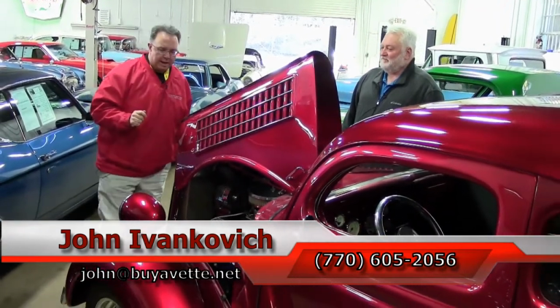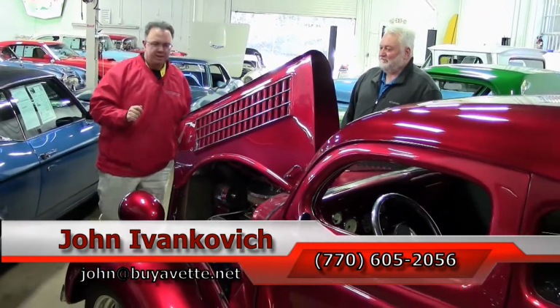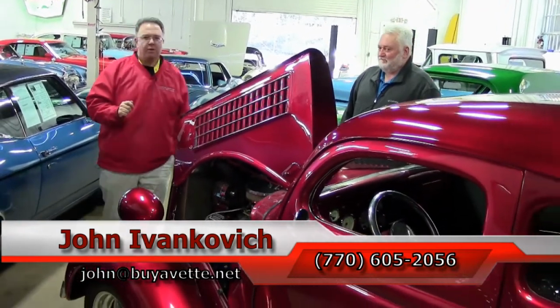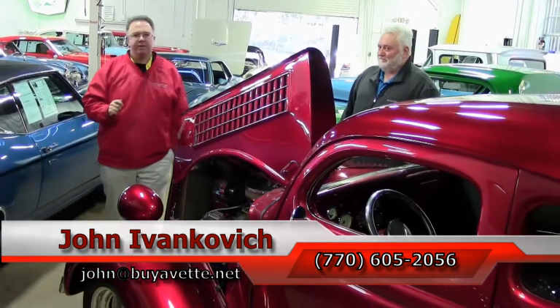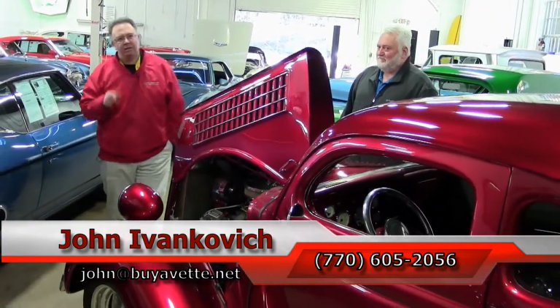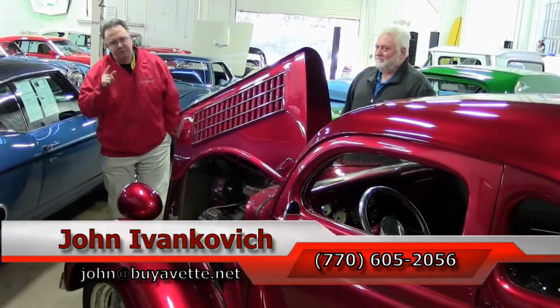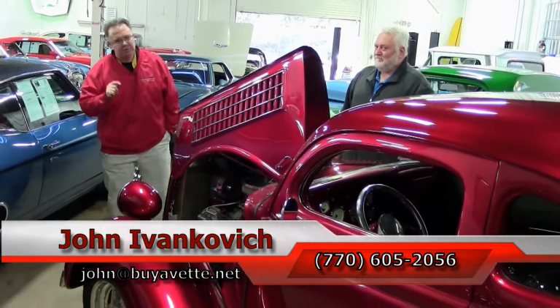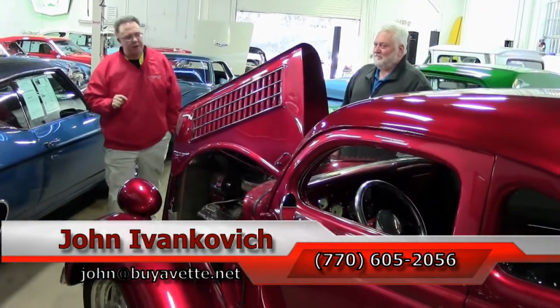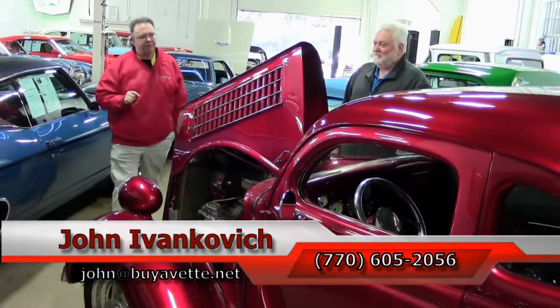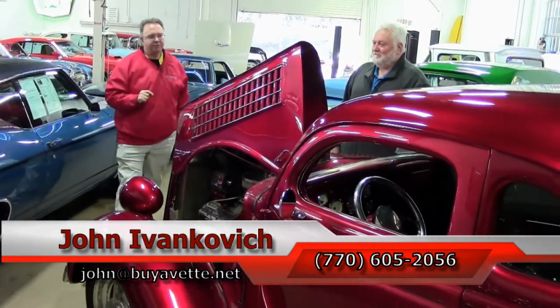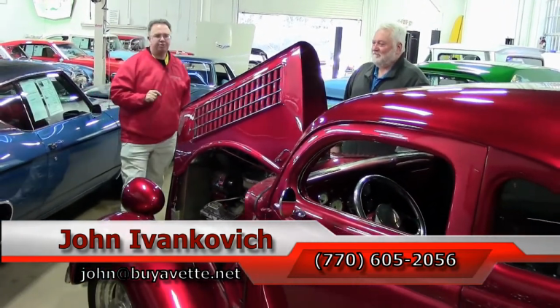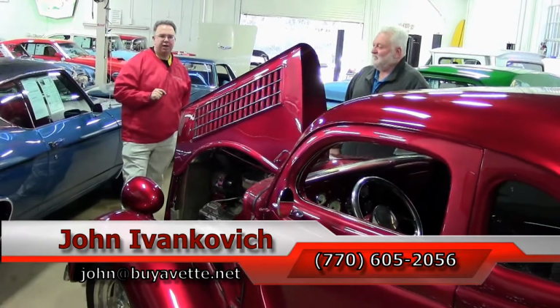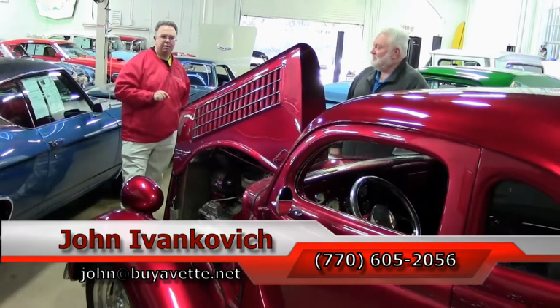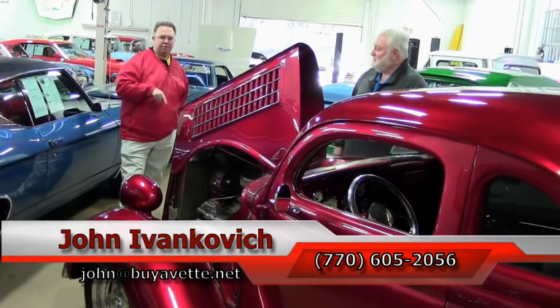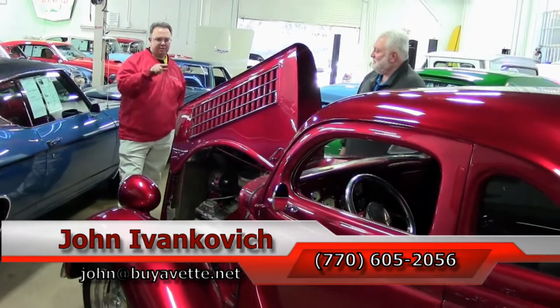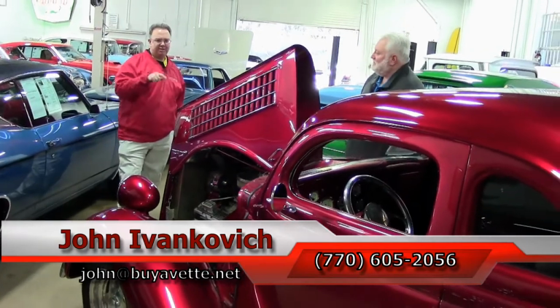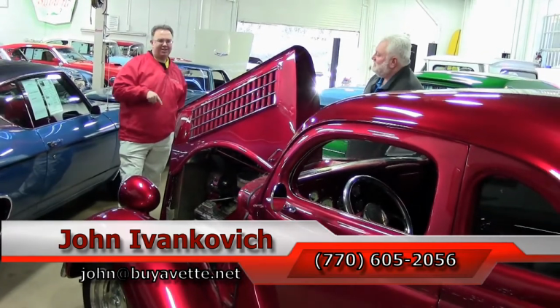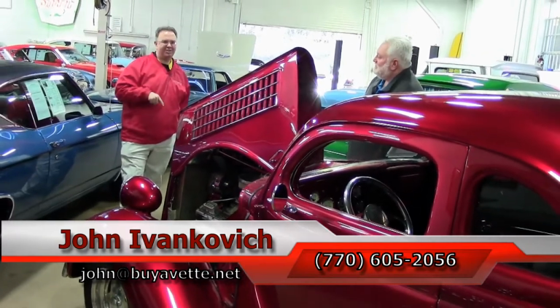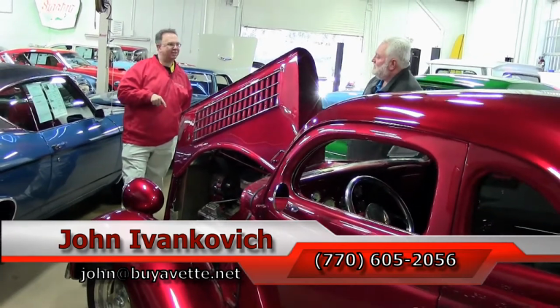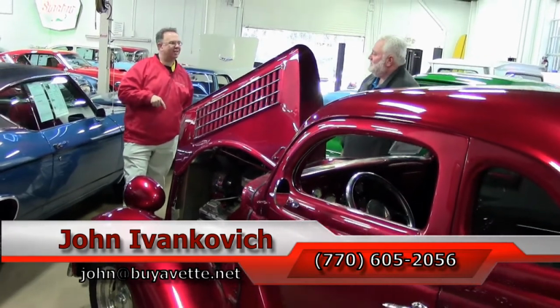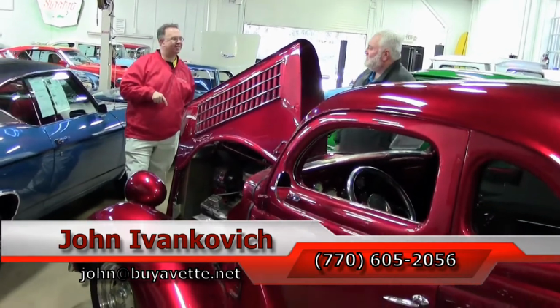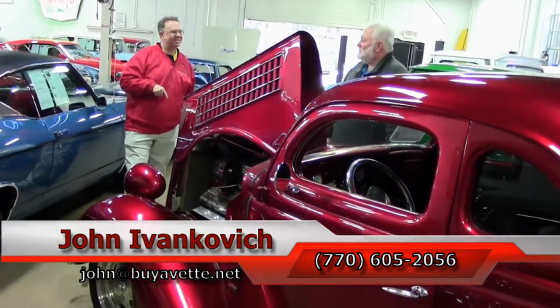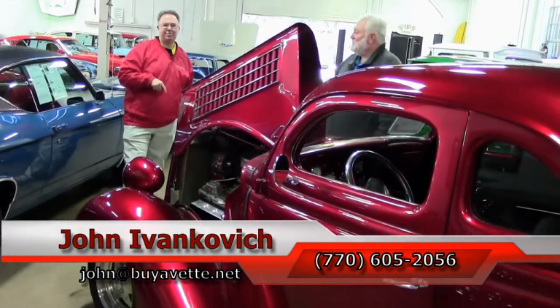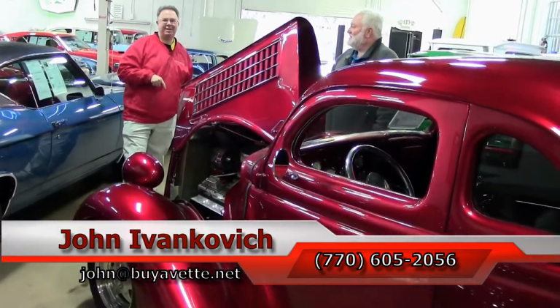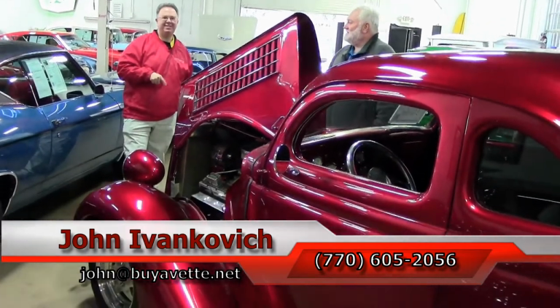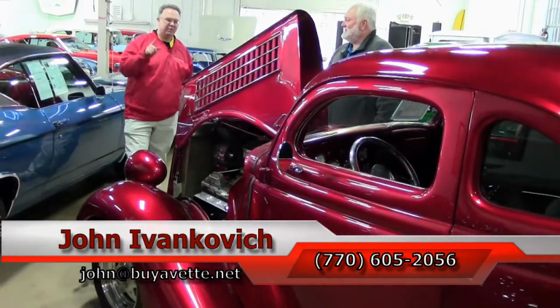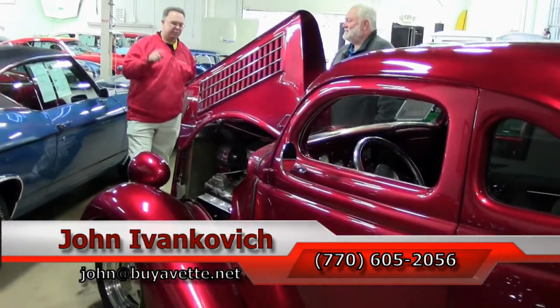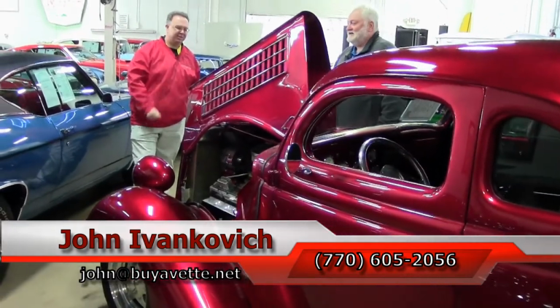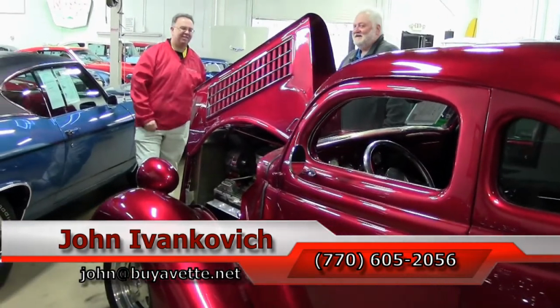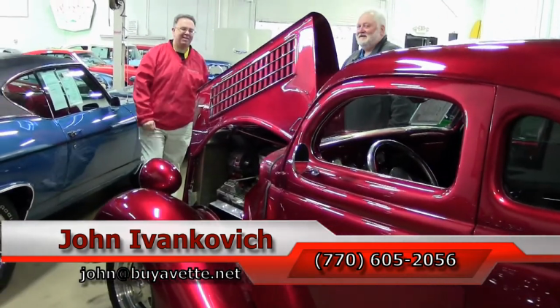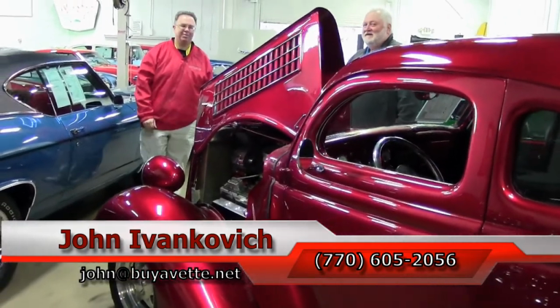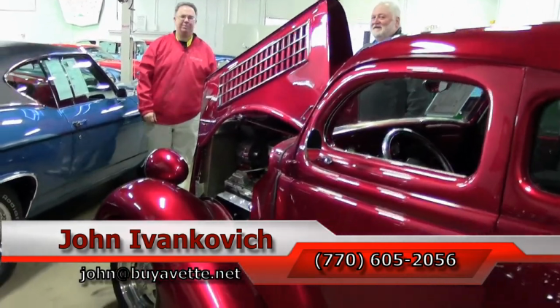As always, if you subscribe to the YouTube channel, you can see all these new cars as they come in. We'll see you all out on the road.